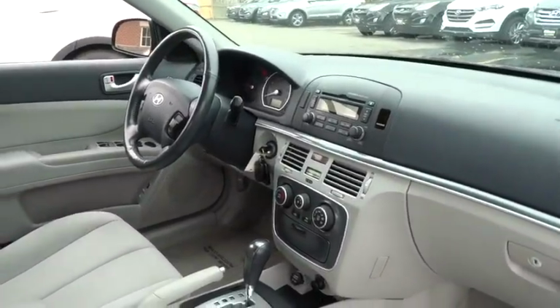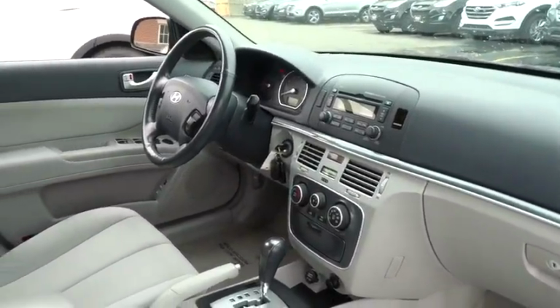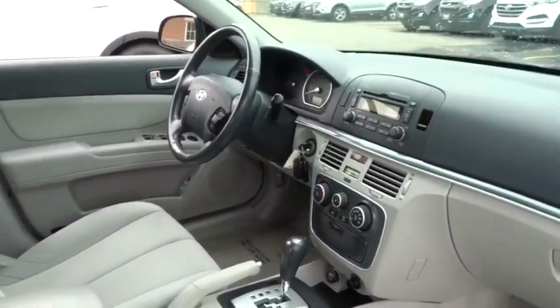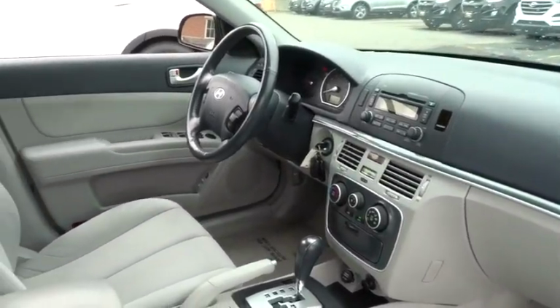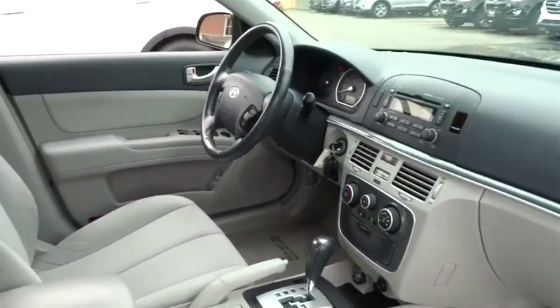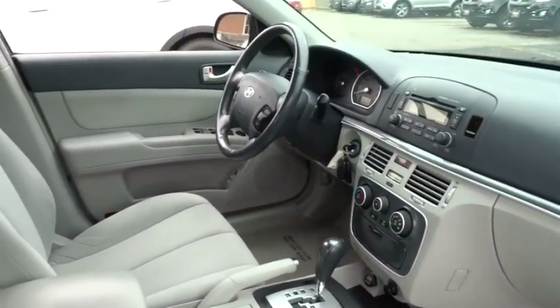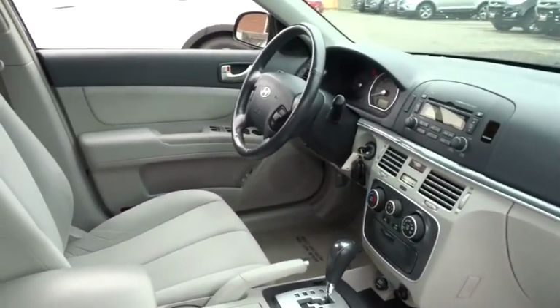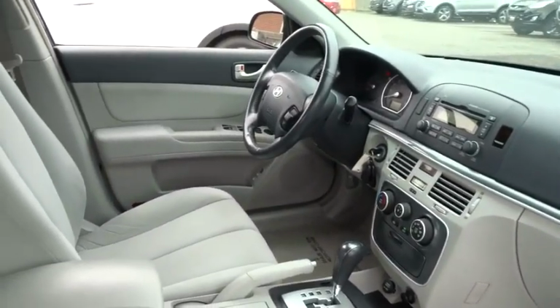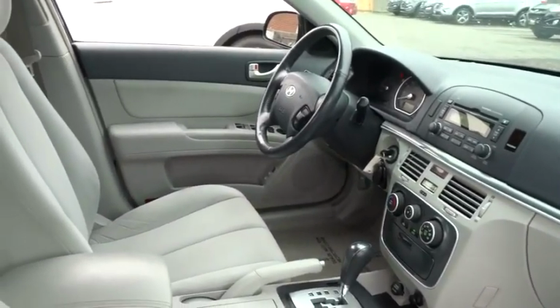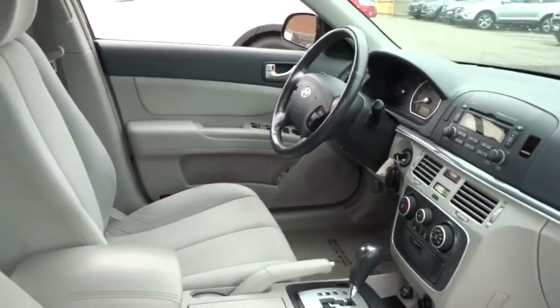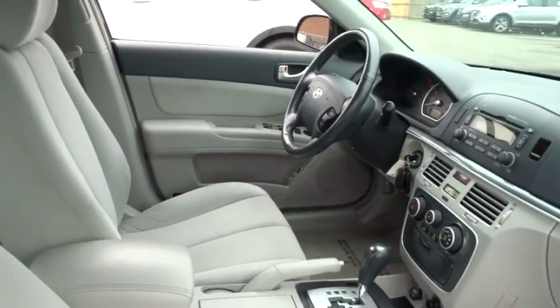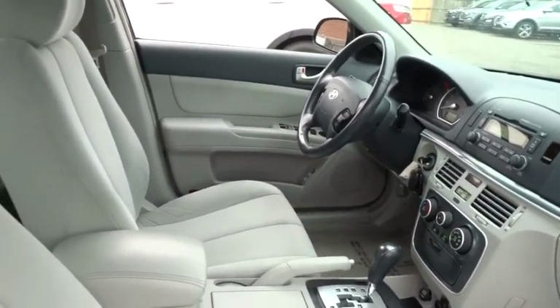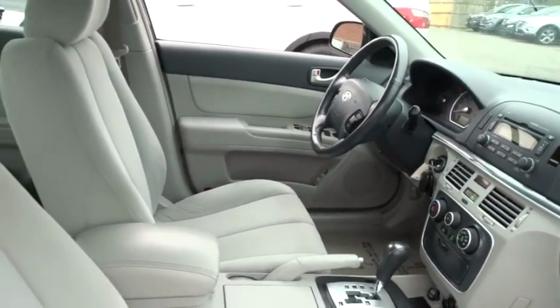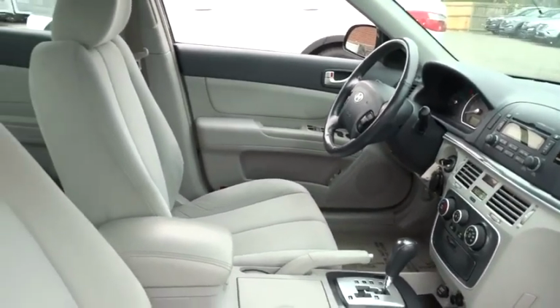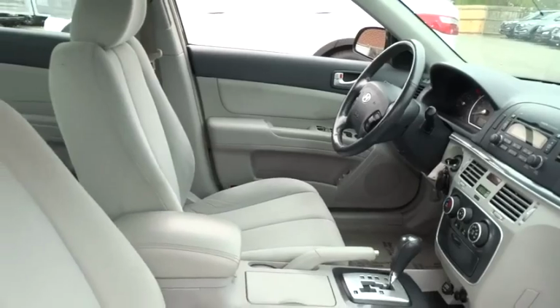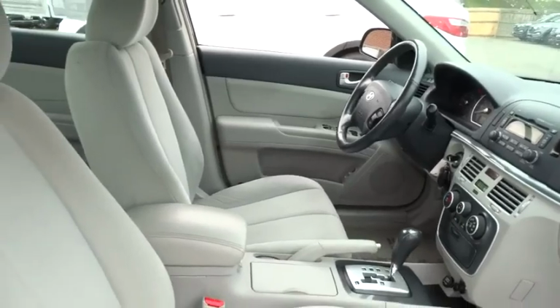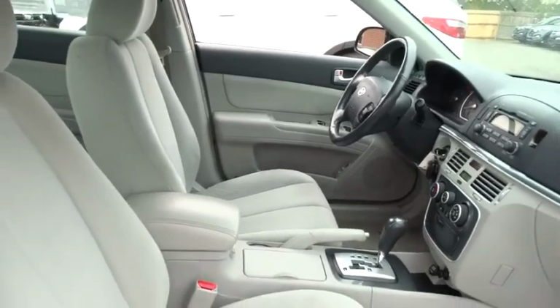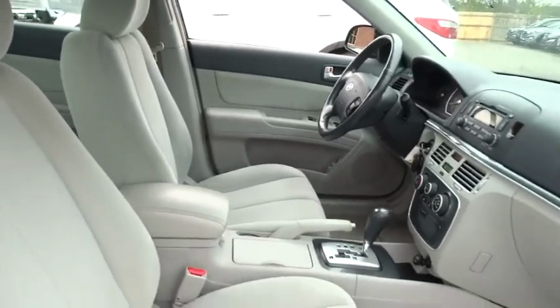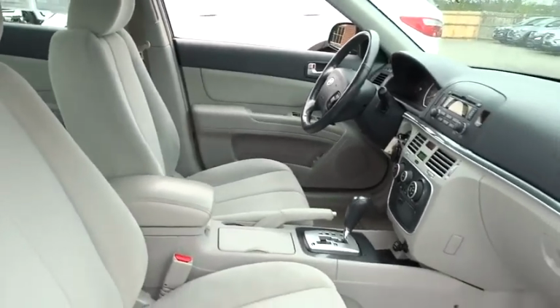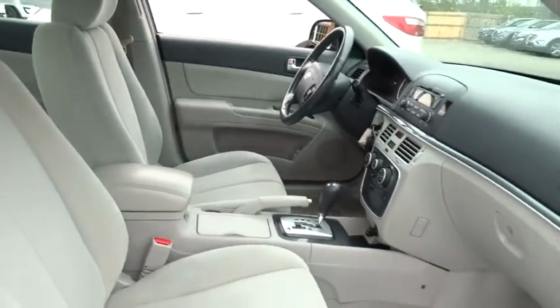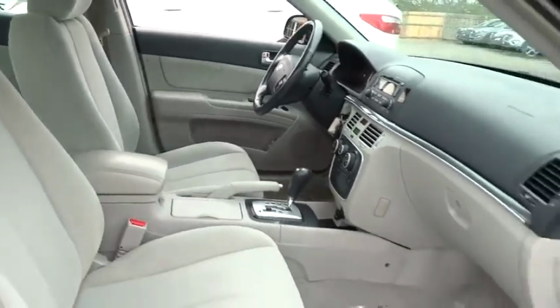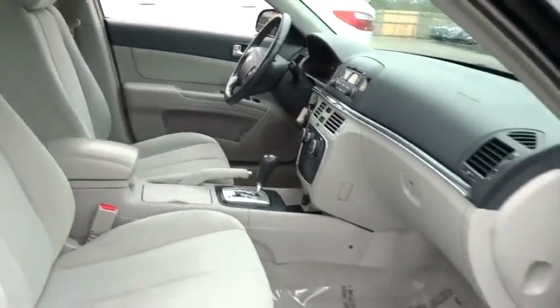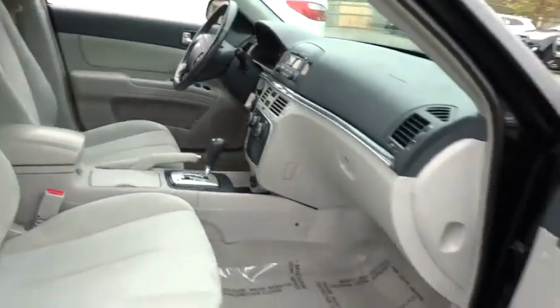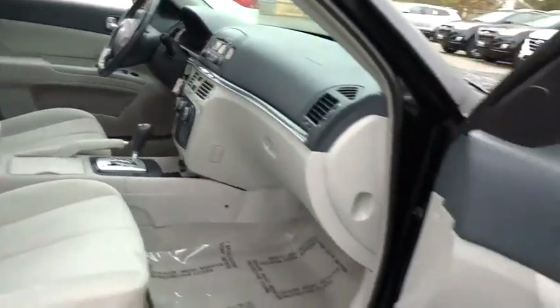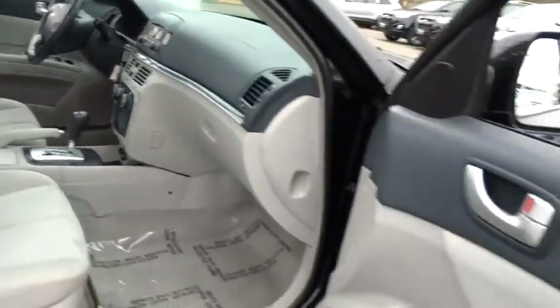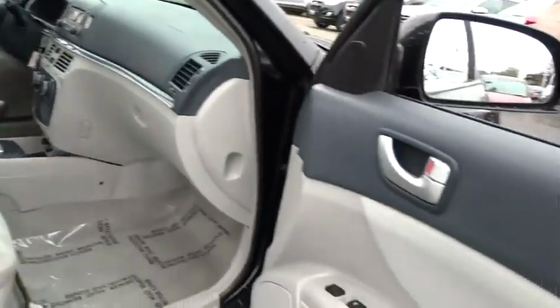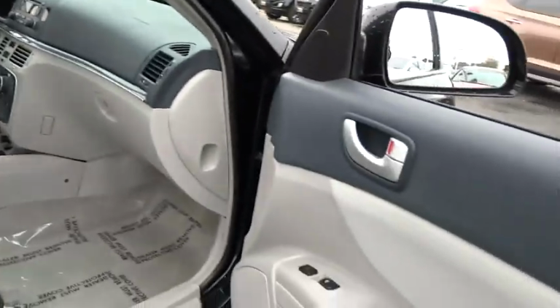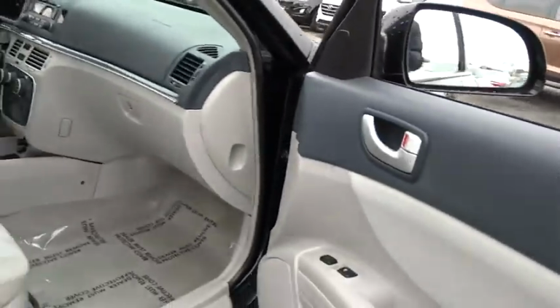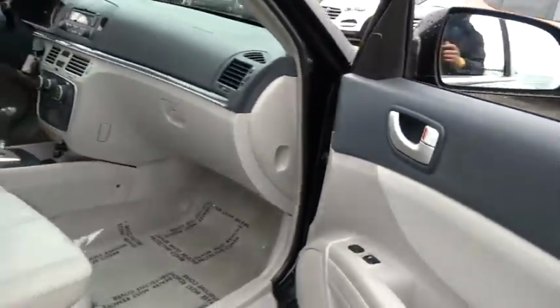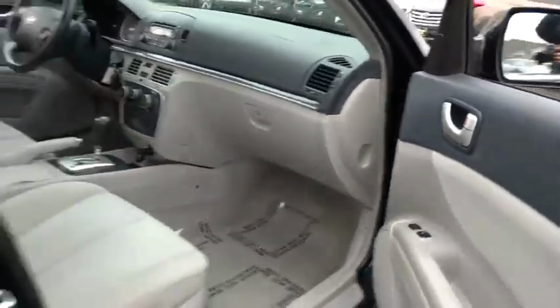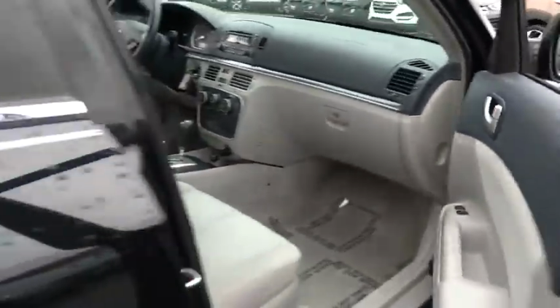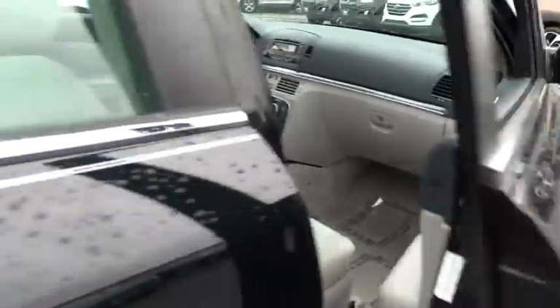This vehicle has less than 75,000 miles. Come see the car for yourself.